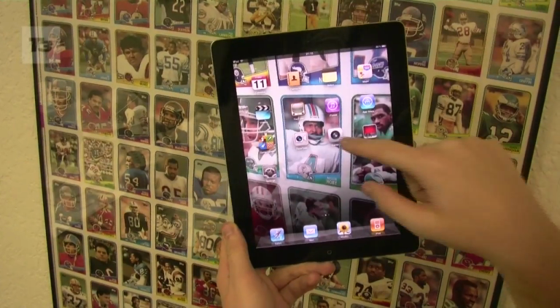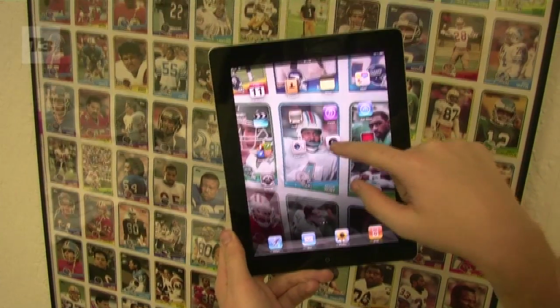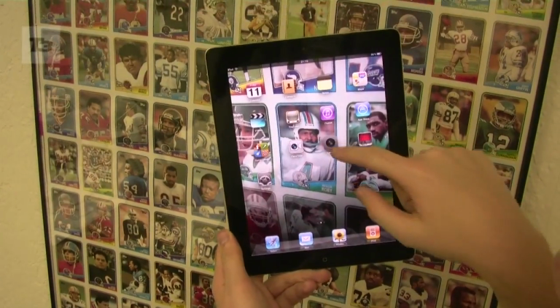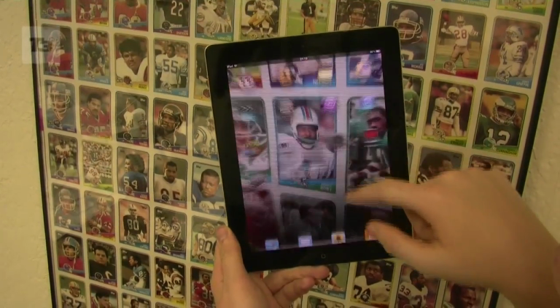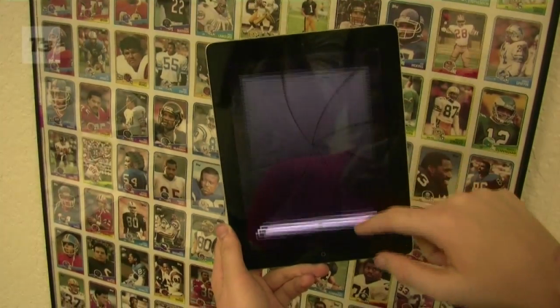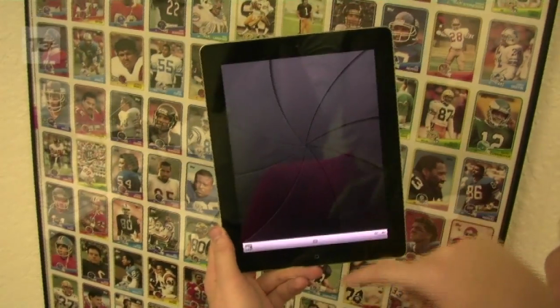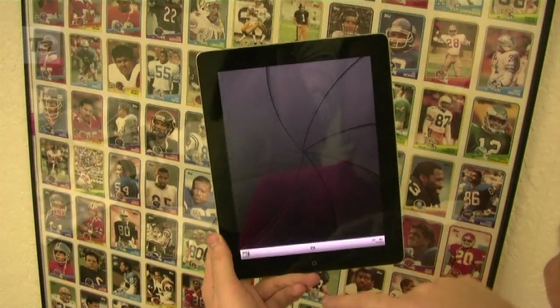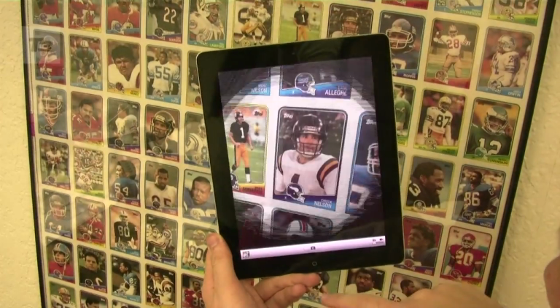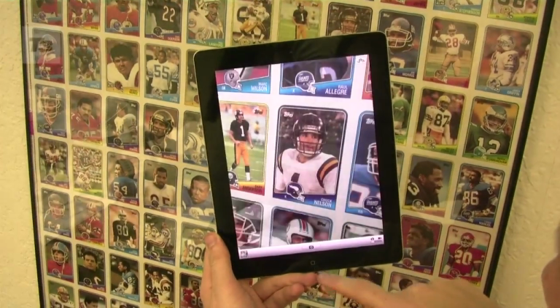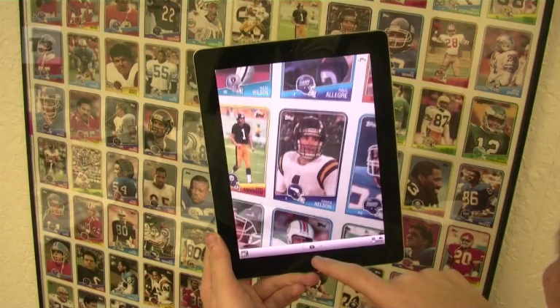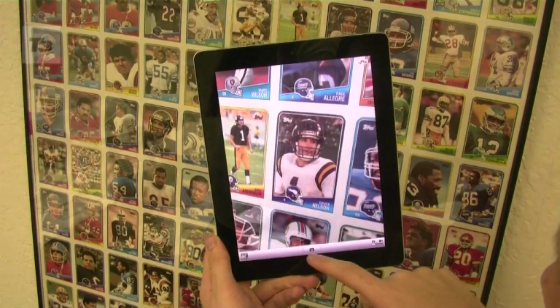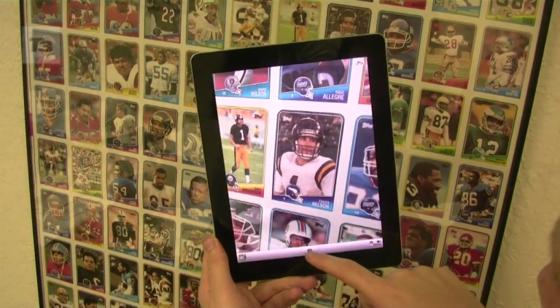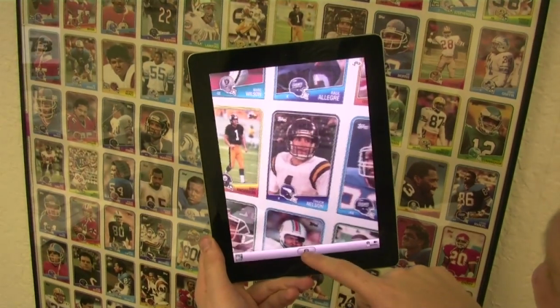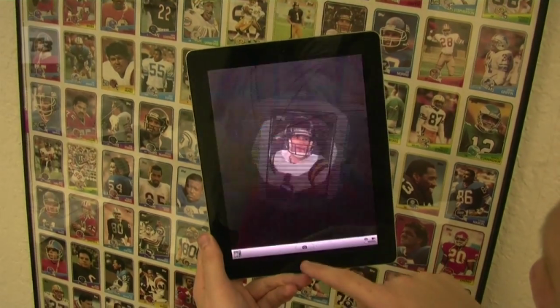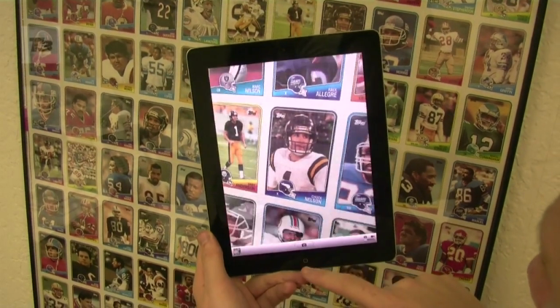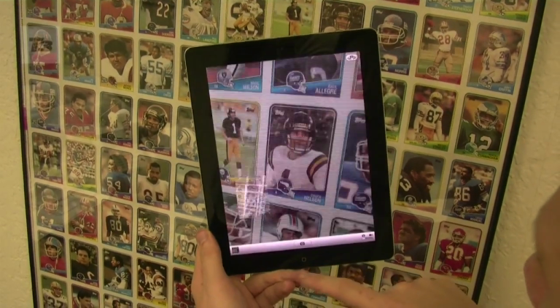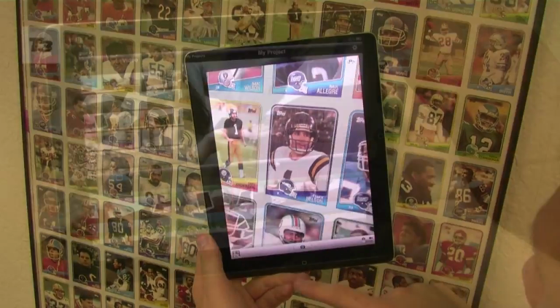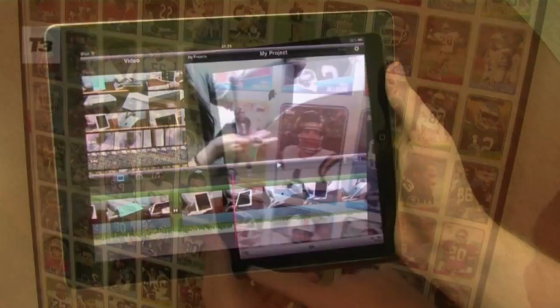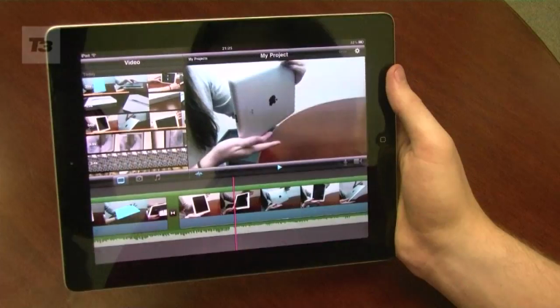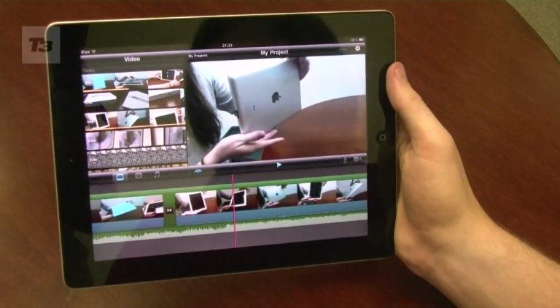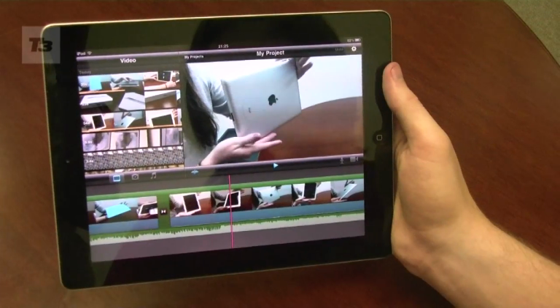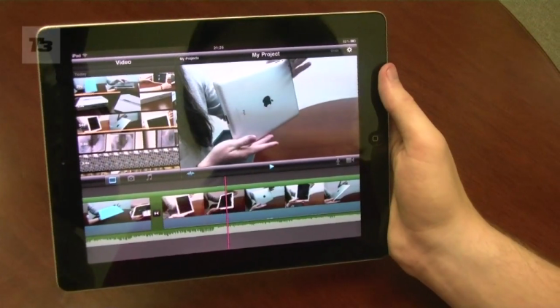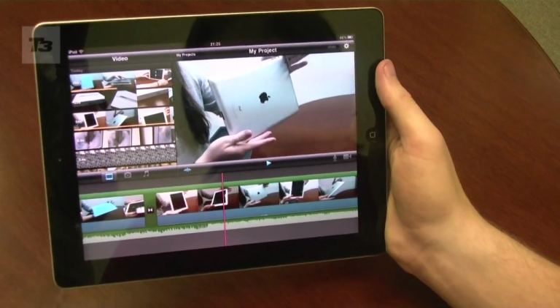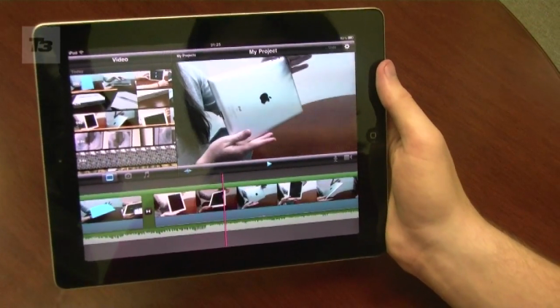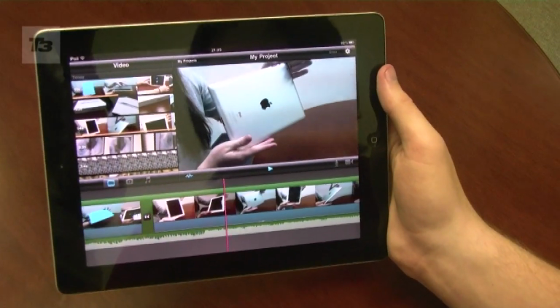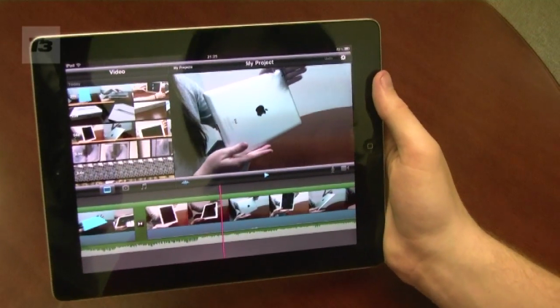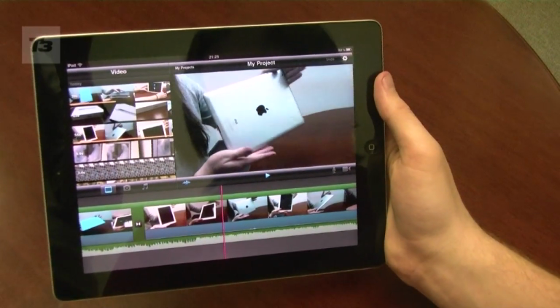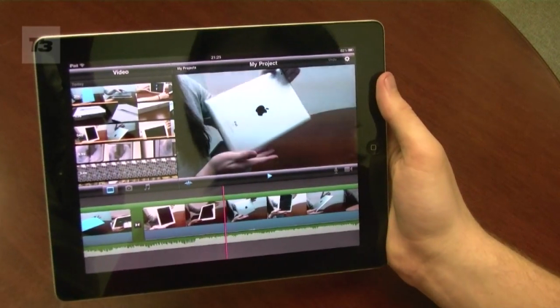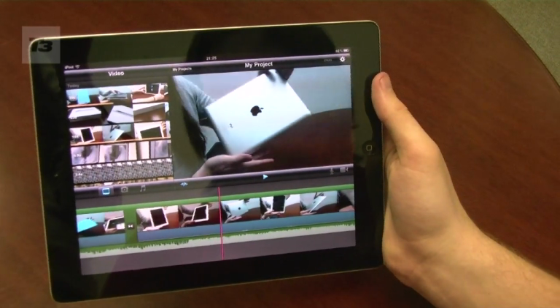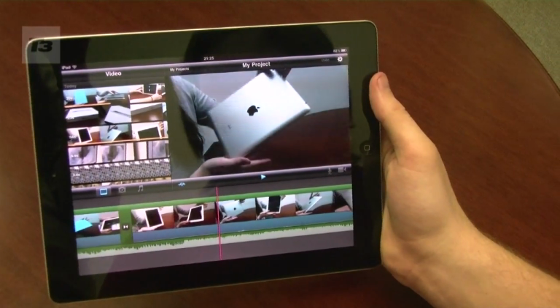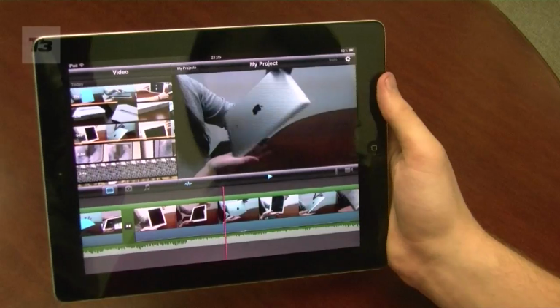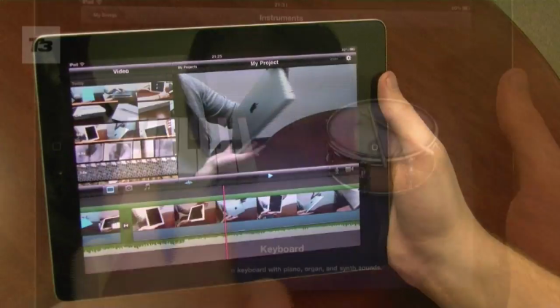1. Use the newly furnished iPad 2 camera to take a picture and set it as your home screen. 2. Shoot a video and edit it using the new and improved iMovie app.